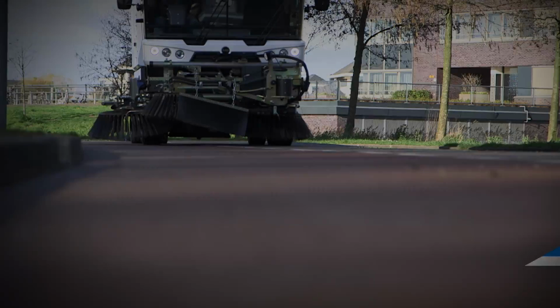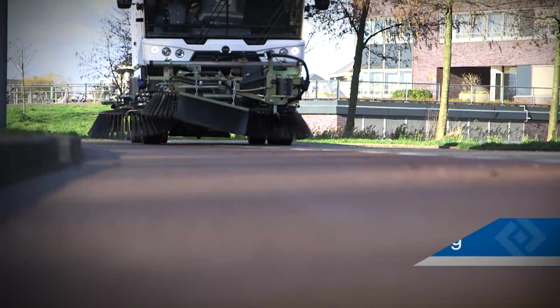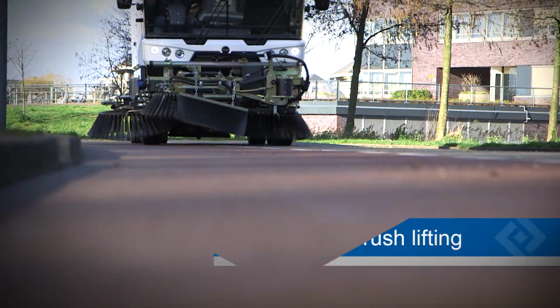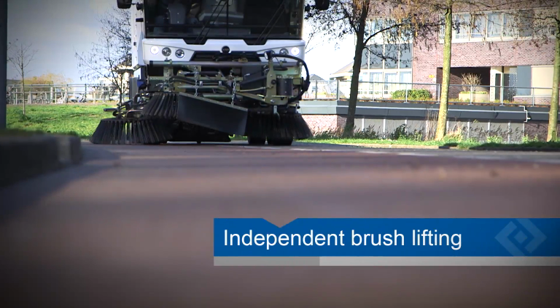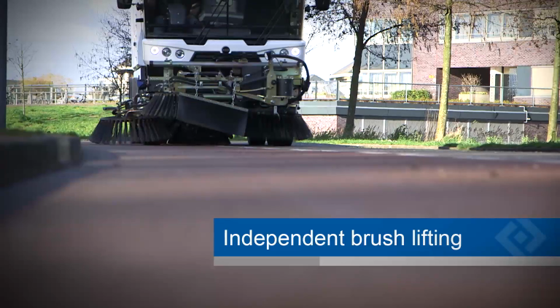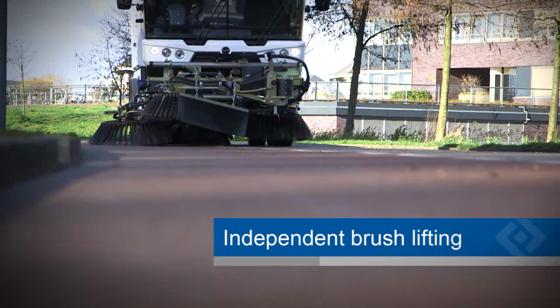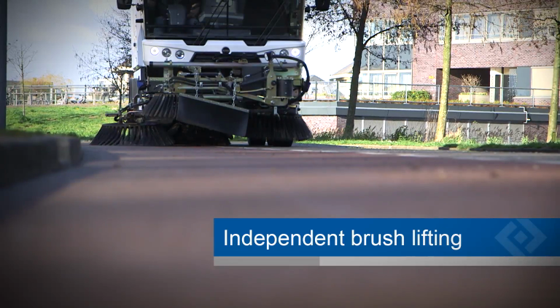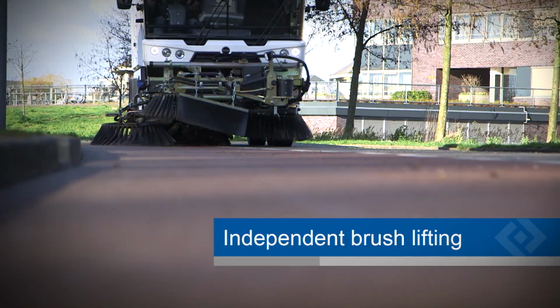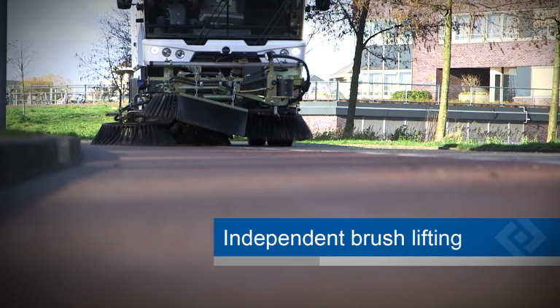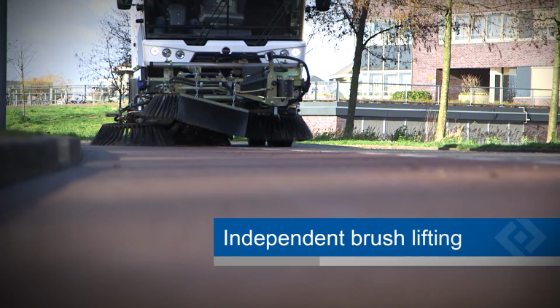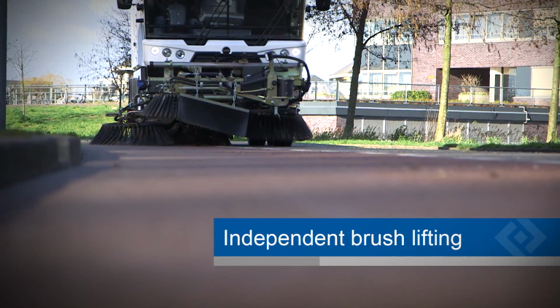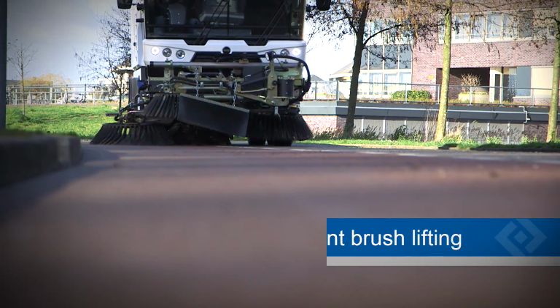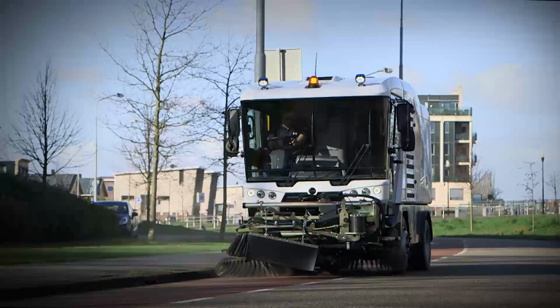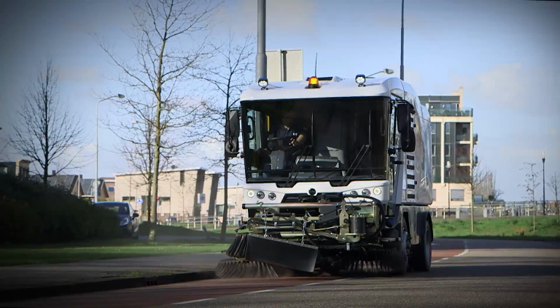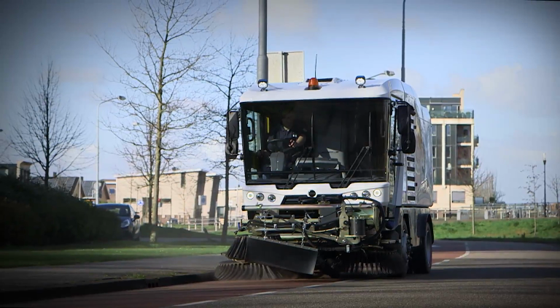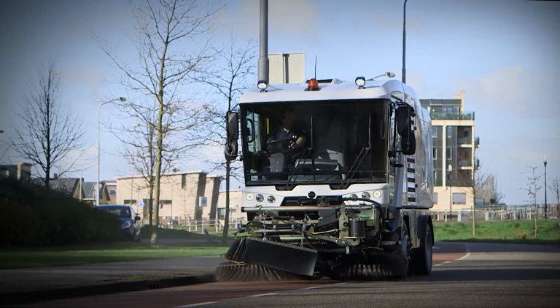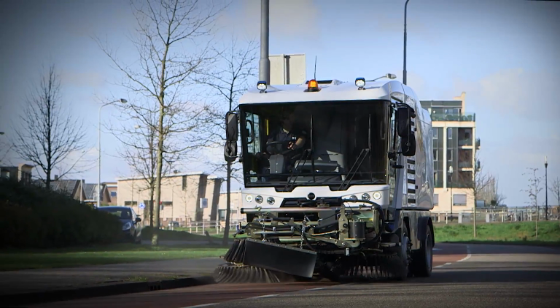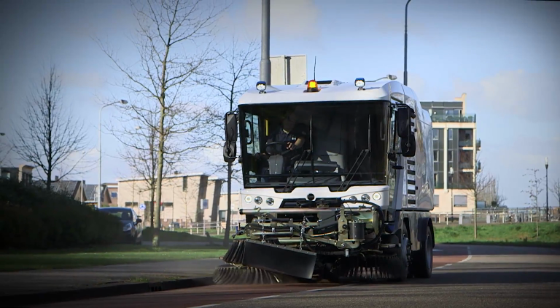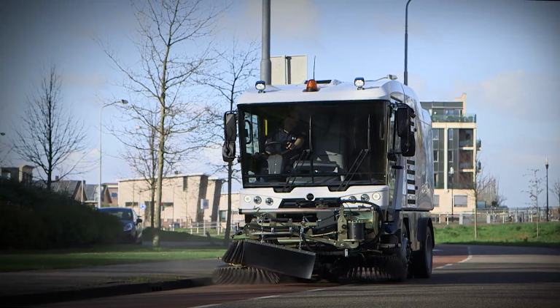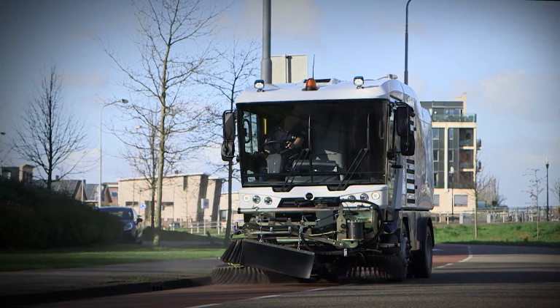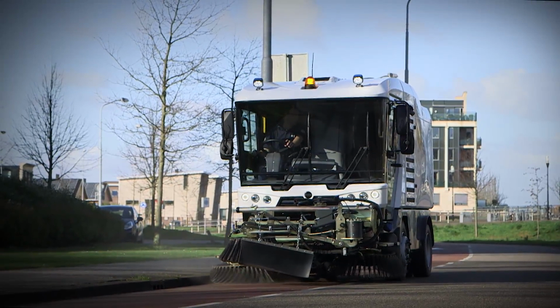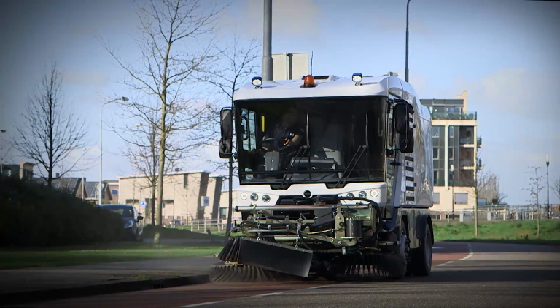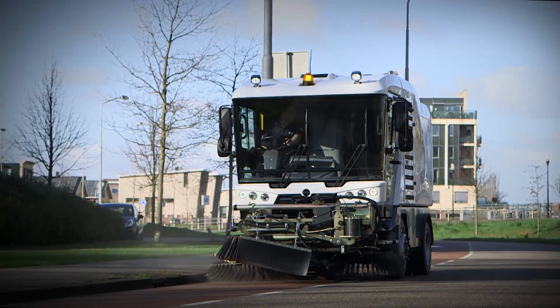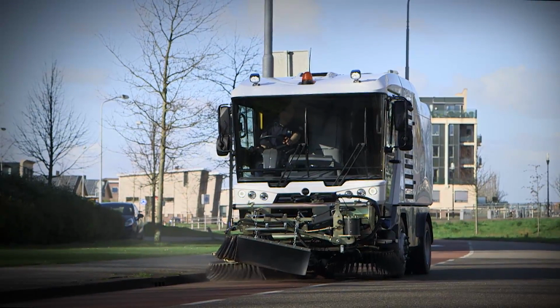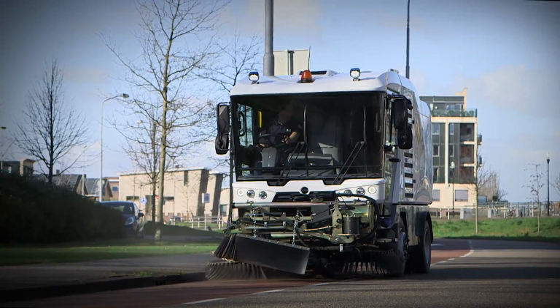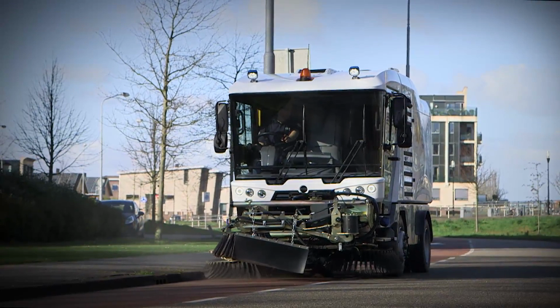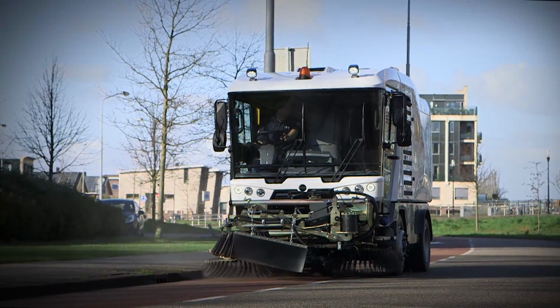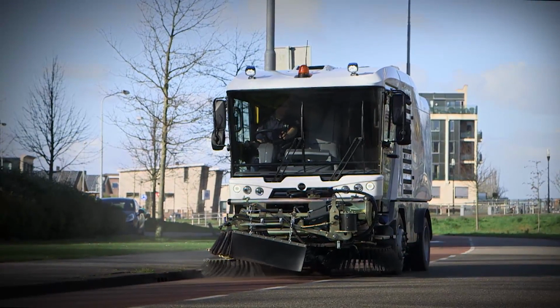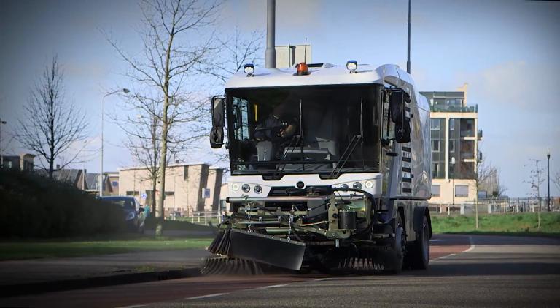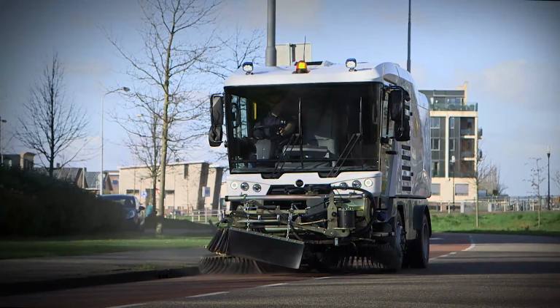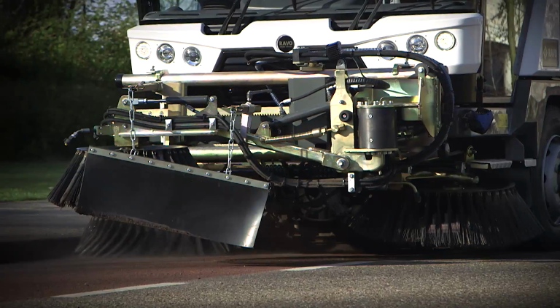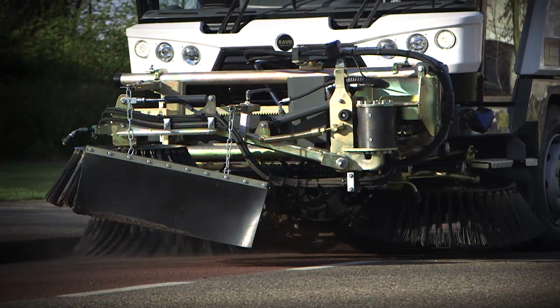The independent brush lifting enables you to reduce brush wear and achieve a longer lifetime of the brushes.